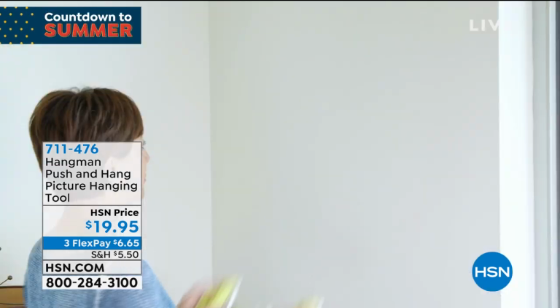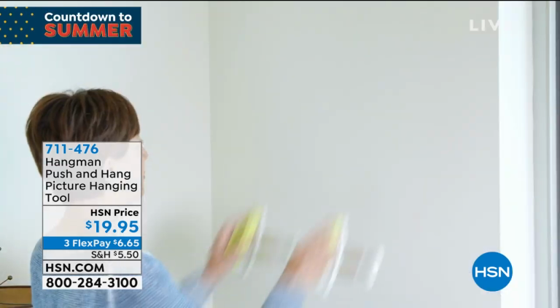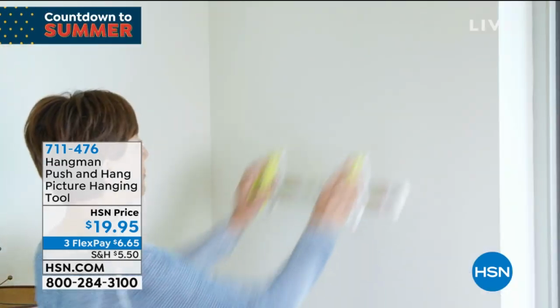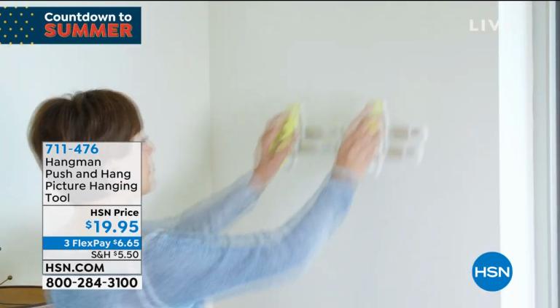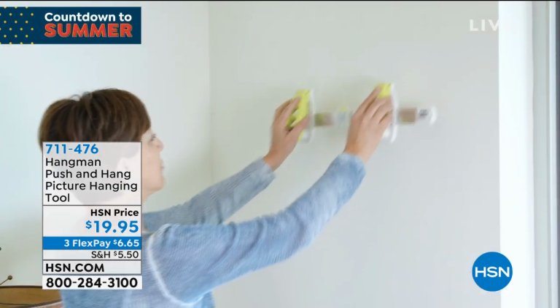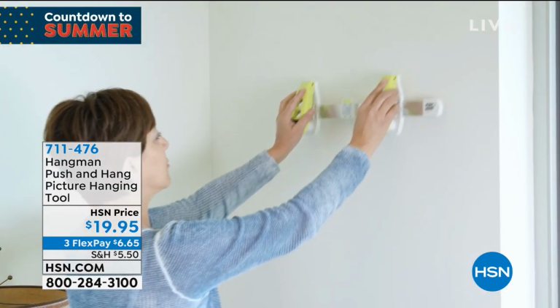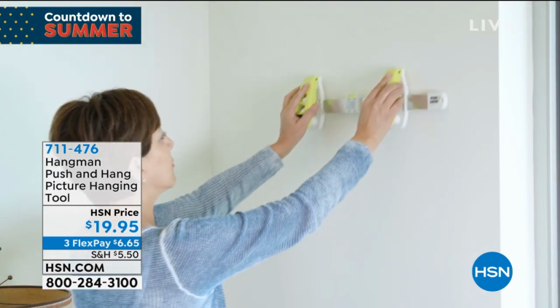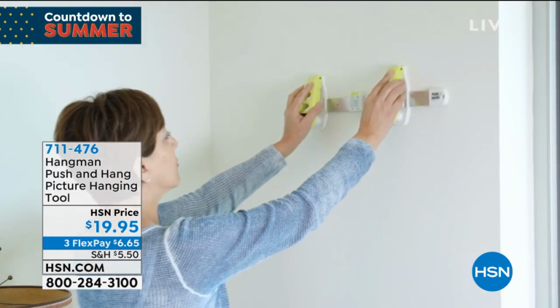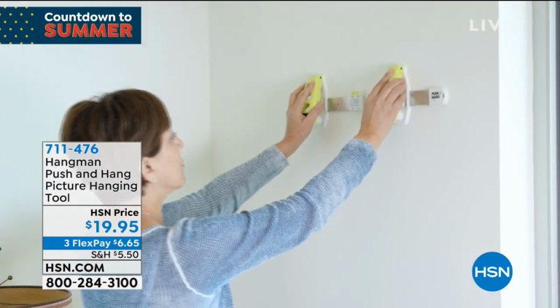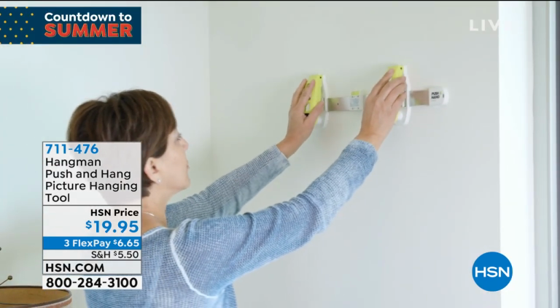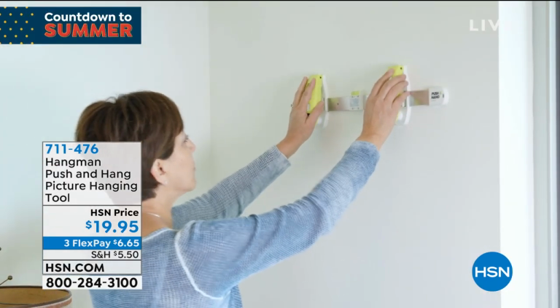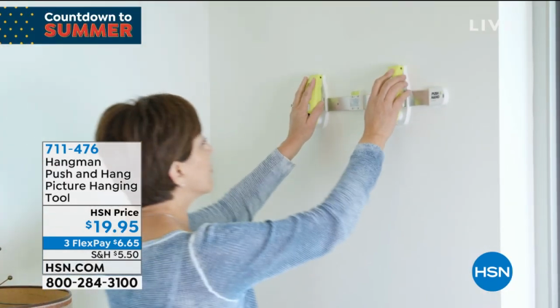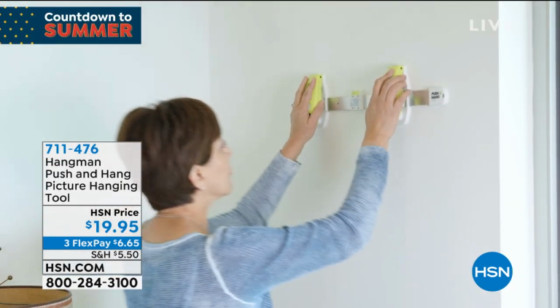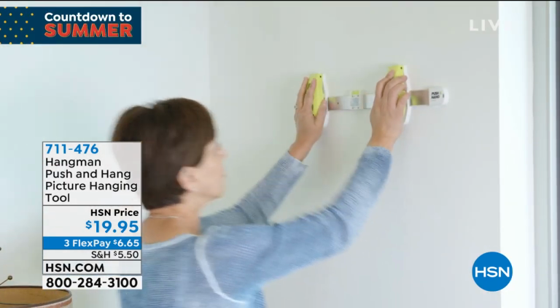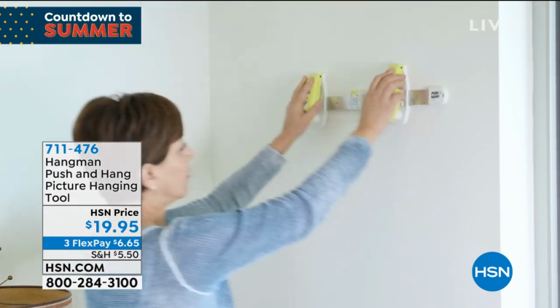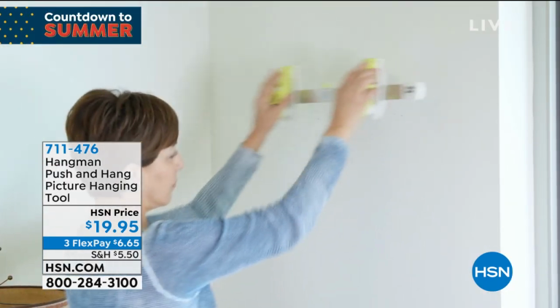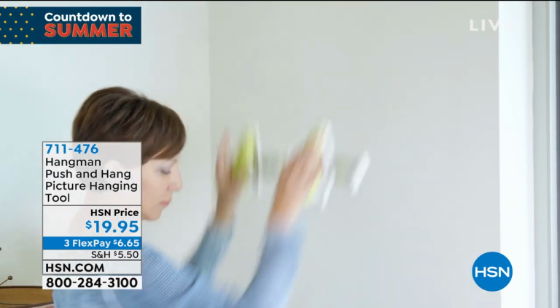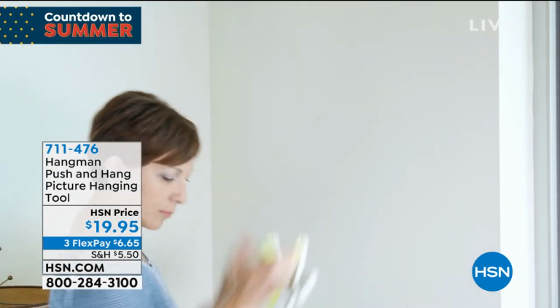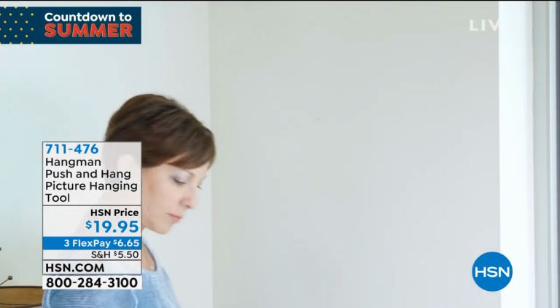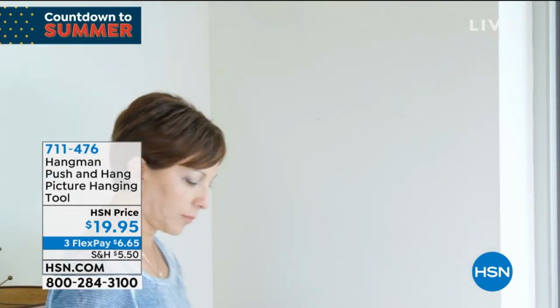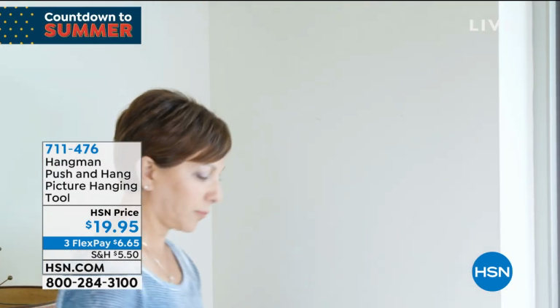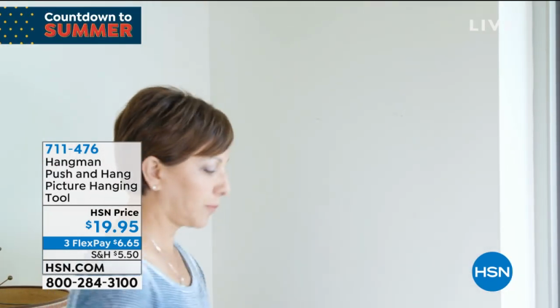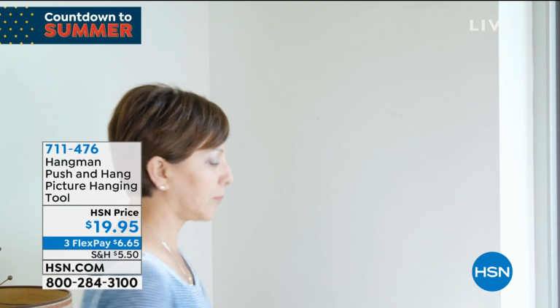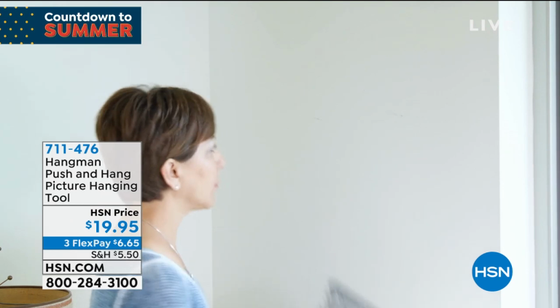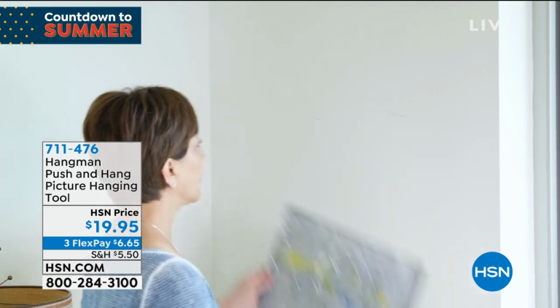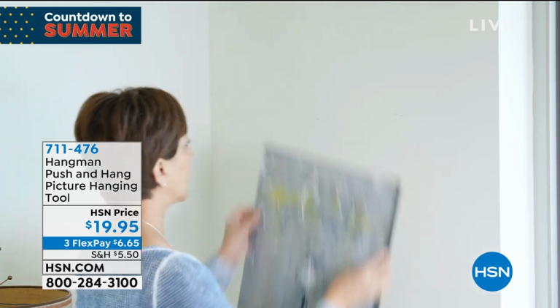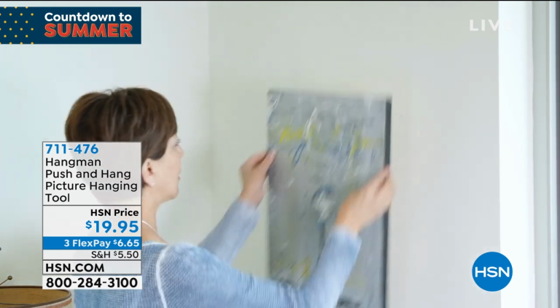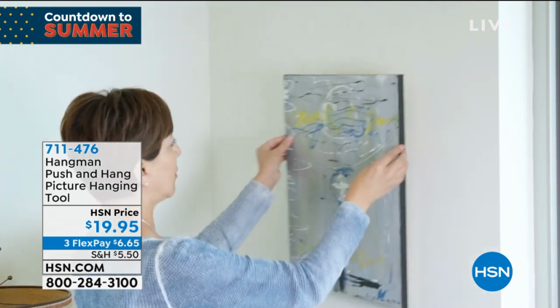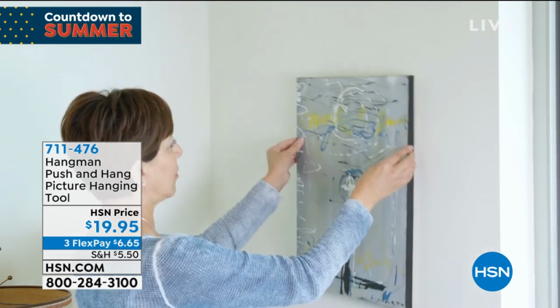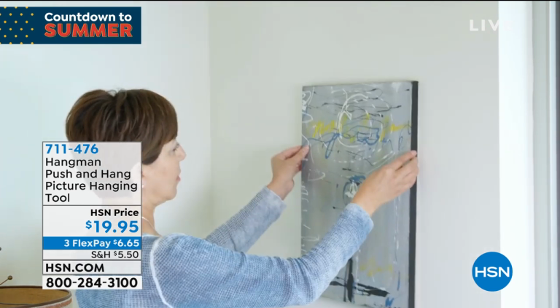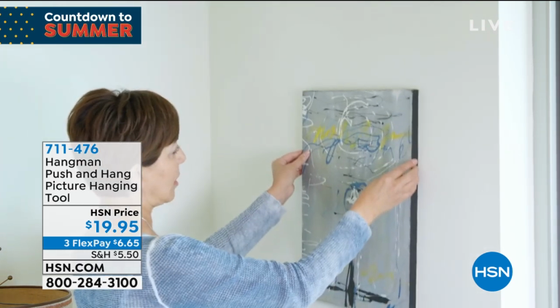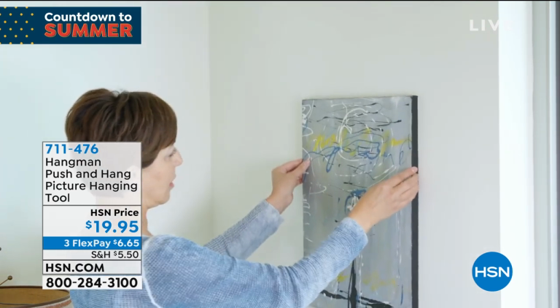So guys, I love, love this next item. It's brand new — it's the world launch. Watch this video.